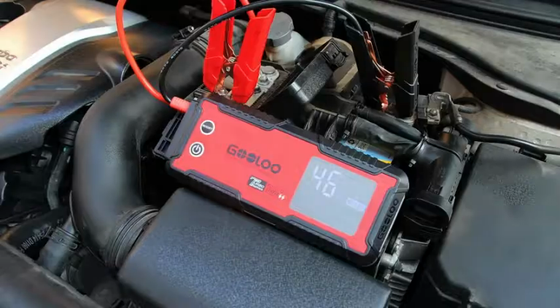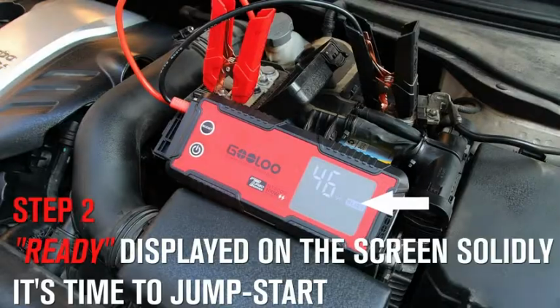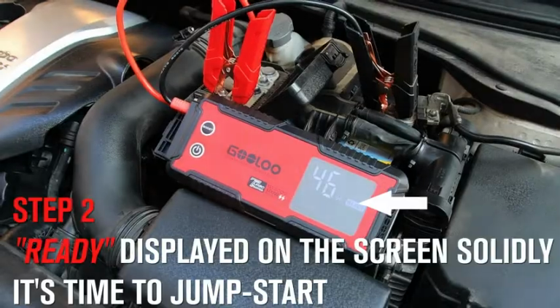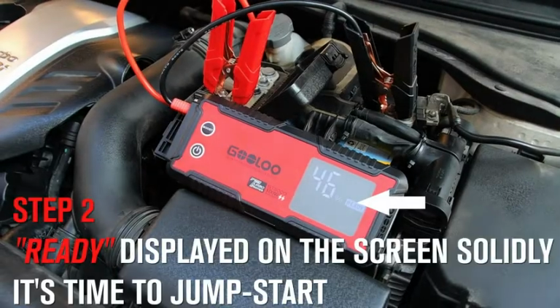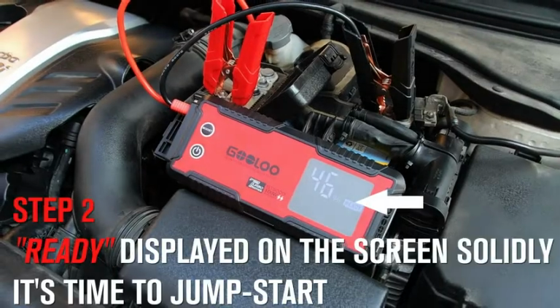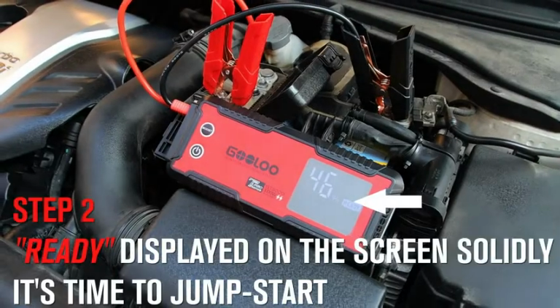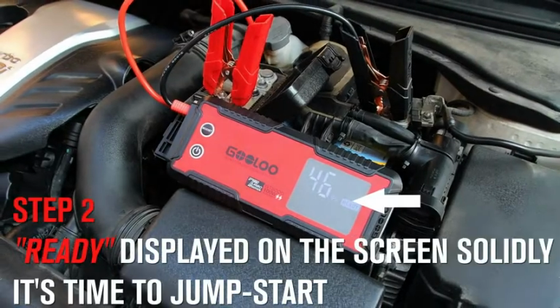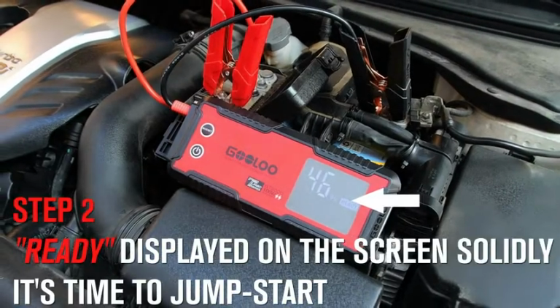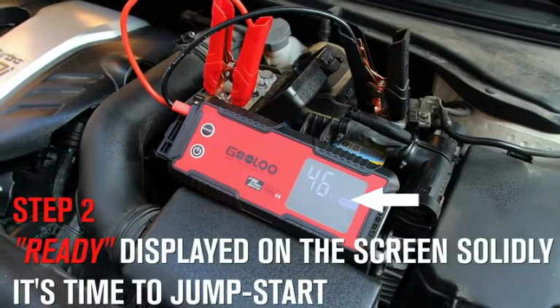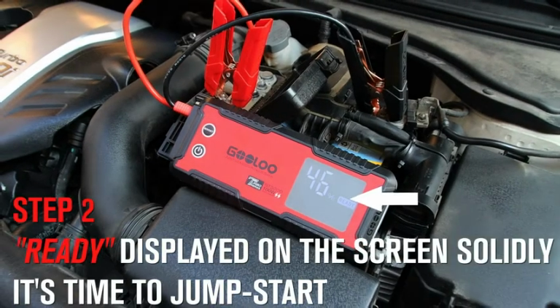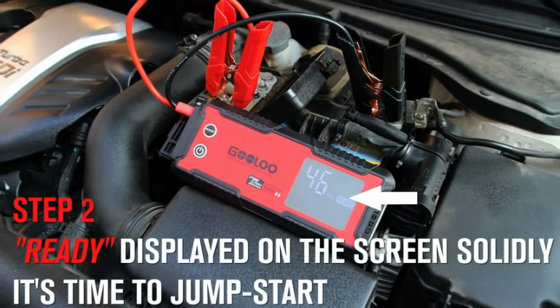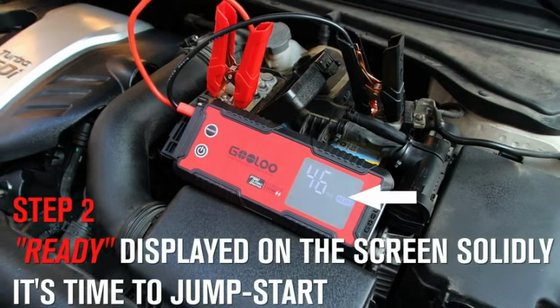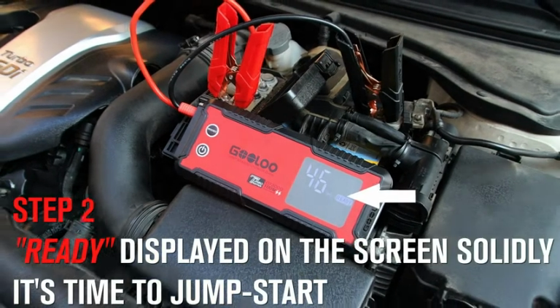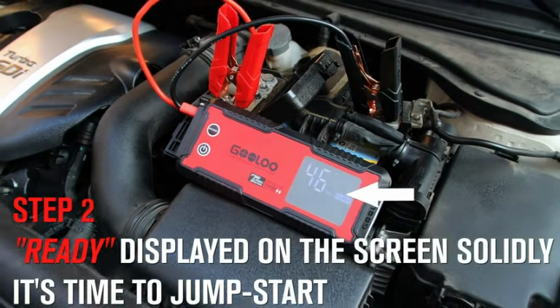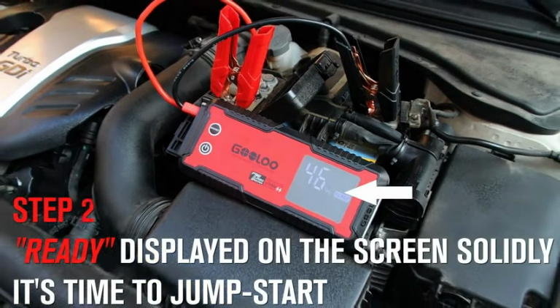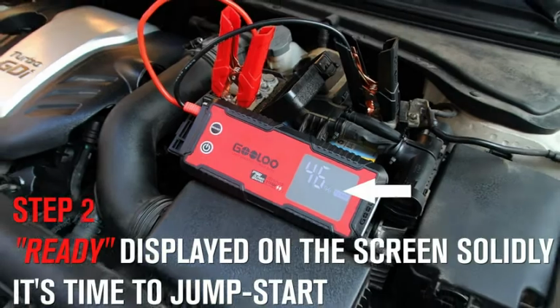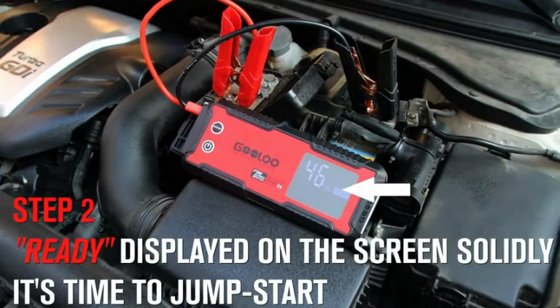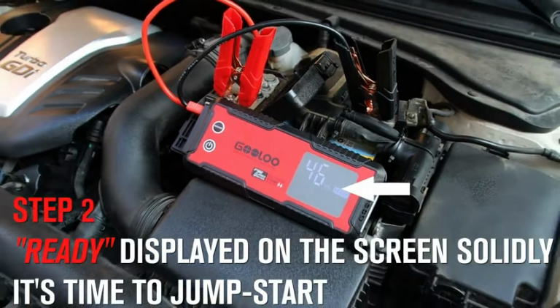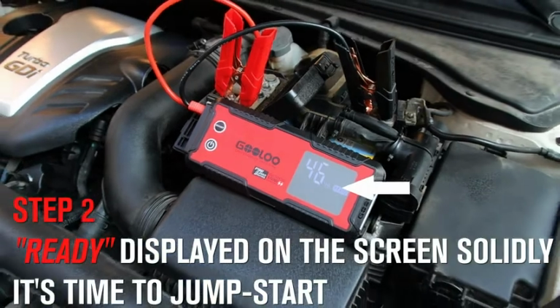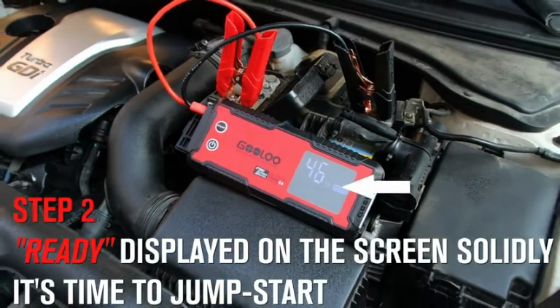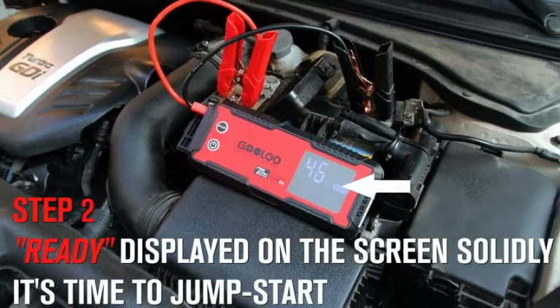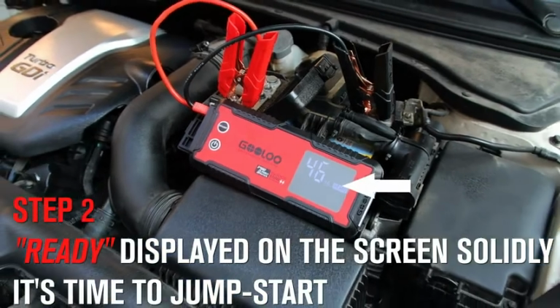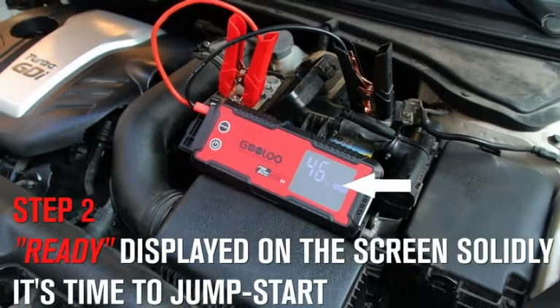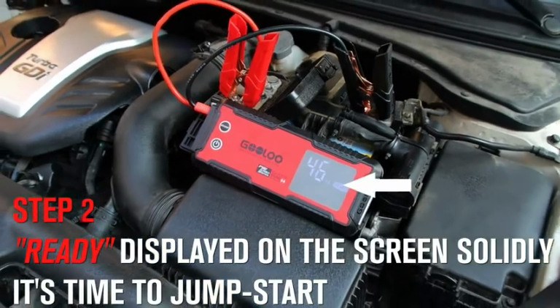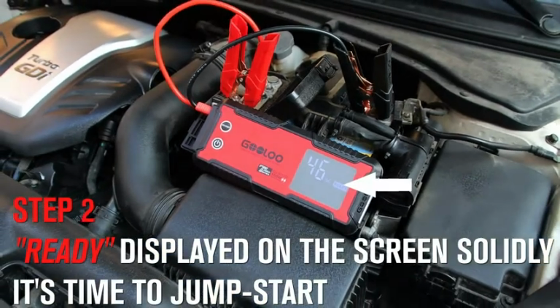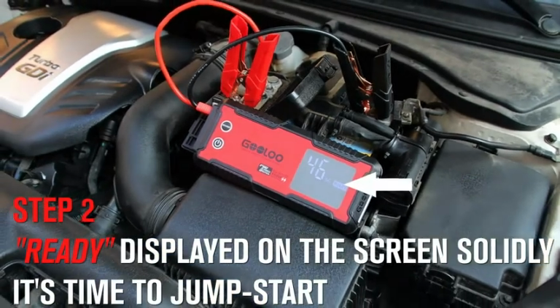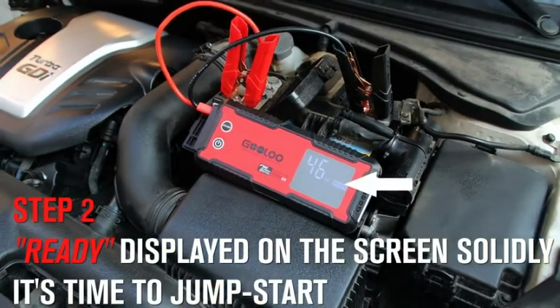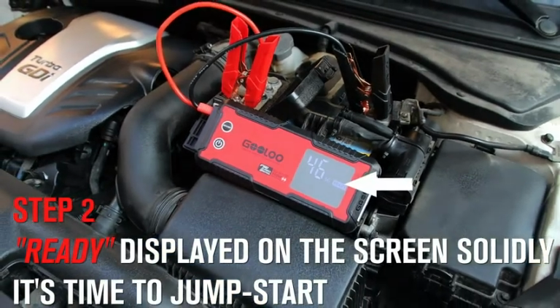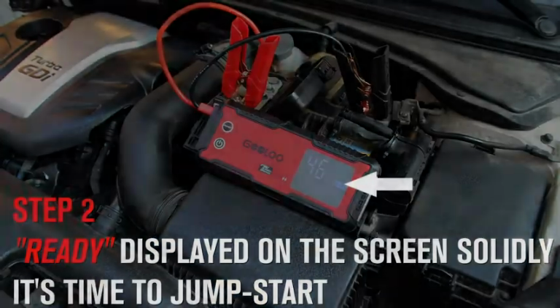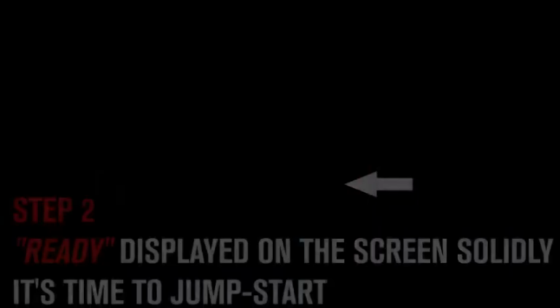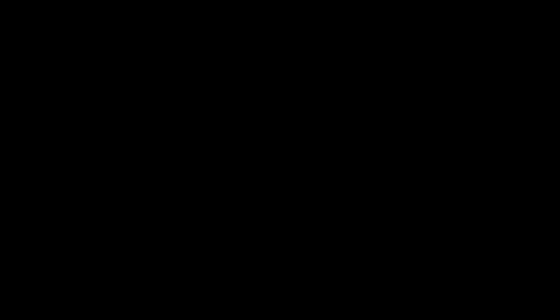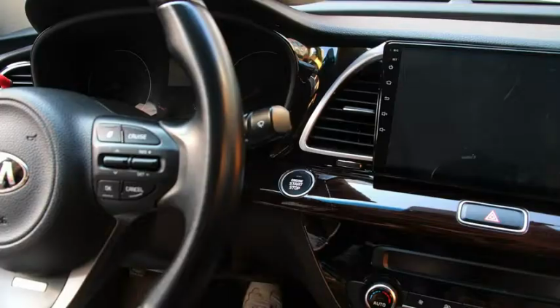Step 2. Check the screen and see if 'Ready' is displayed solidly. If yes, it means you can go to start your car now.